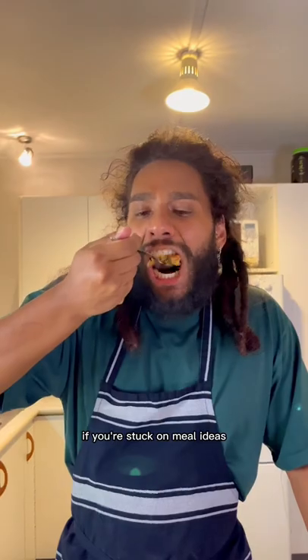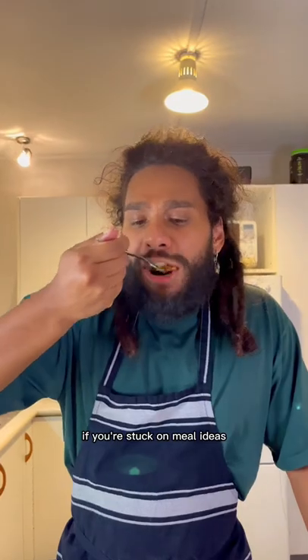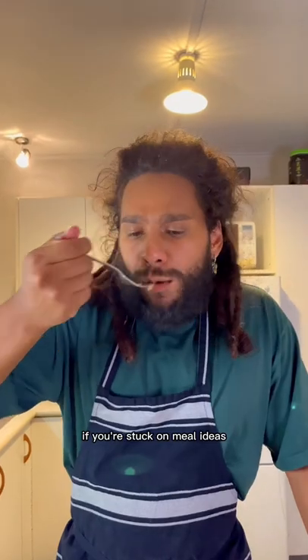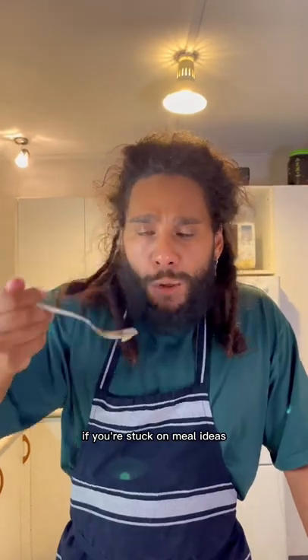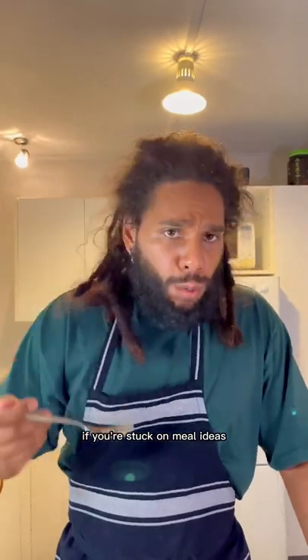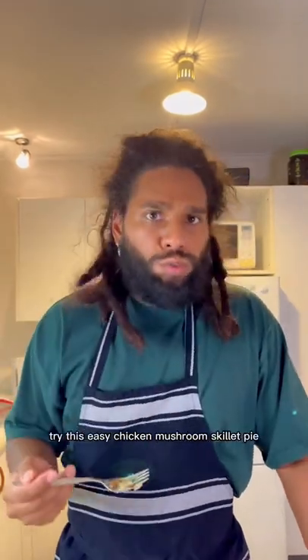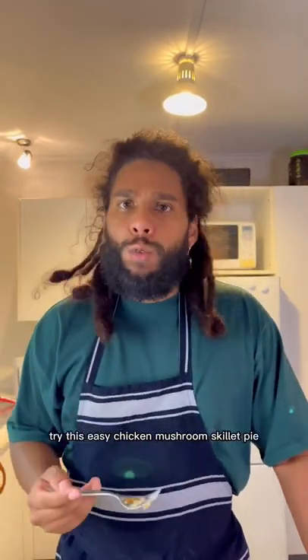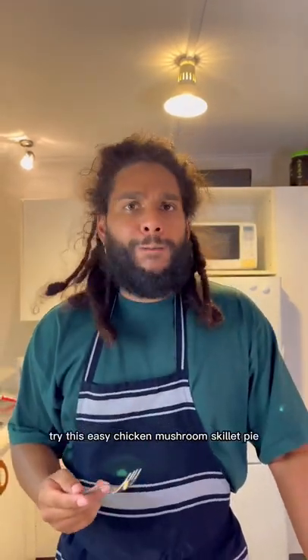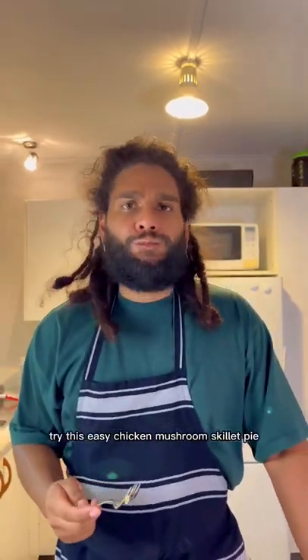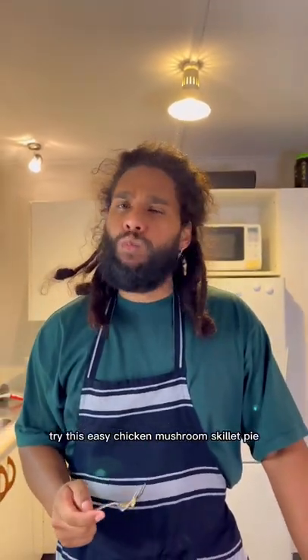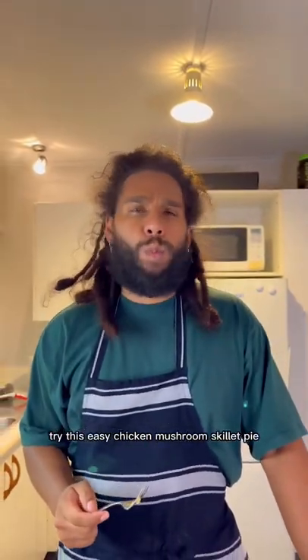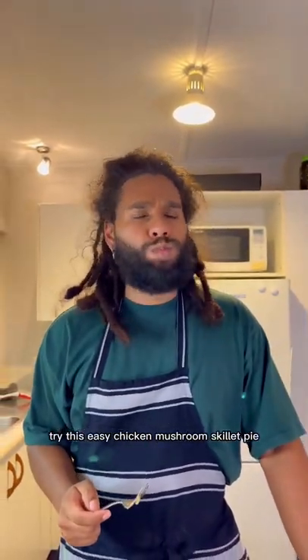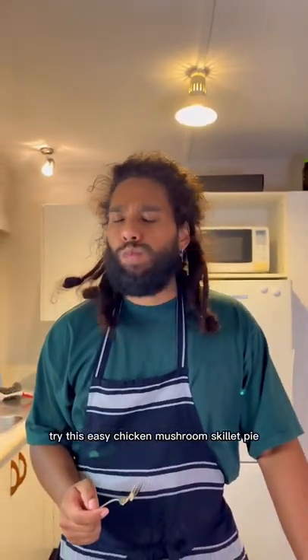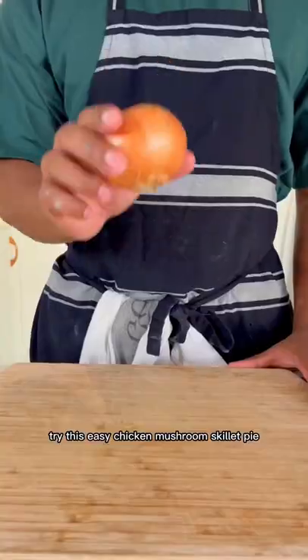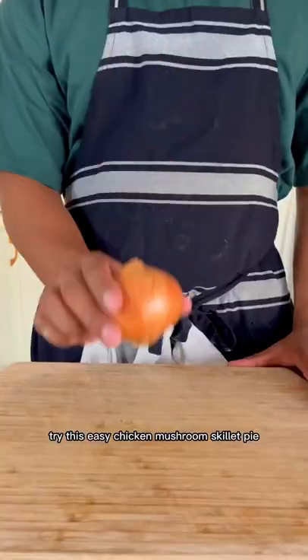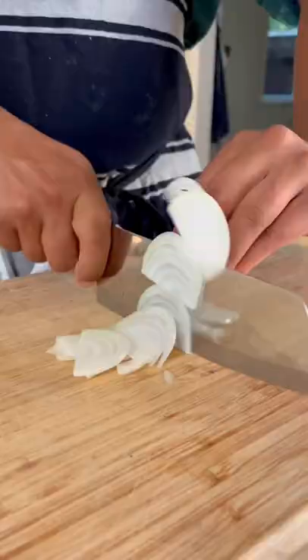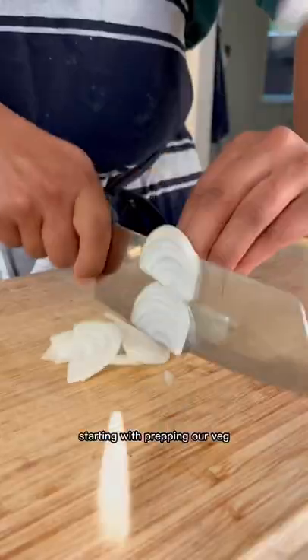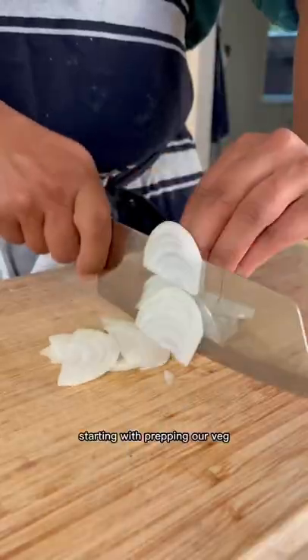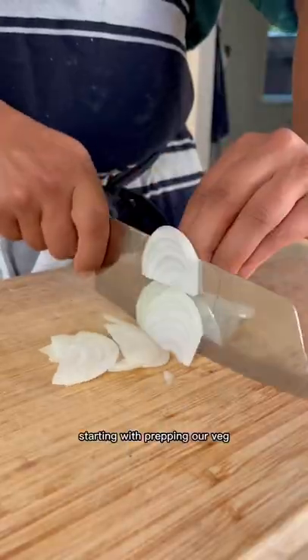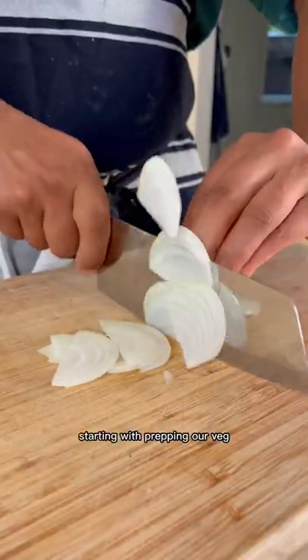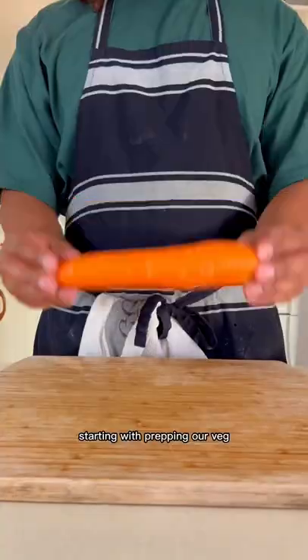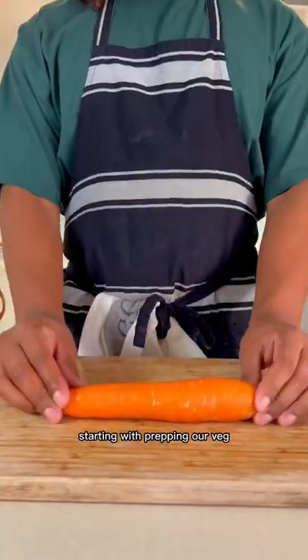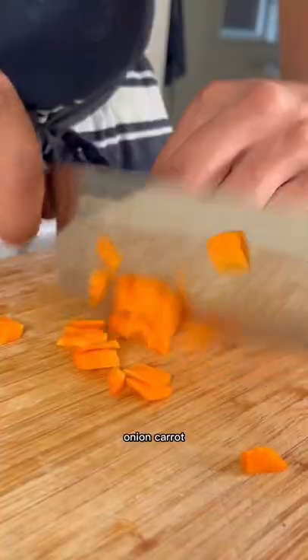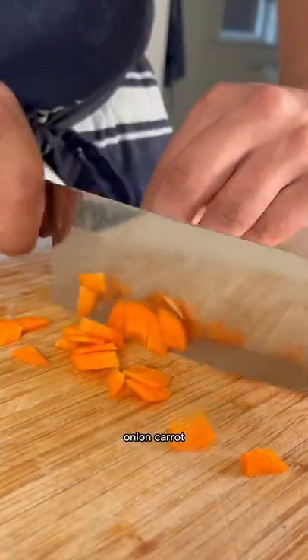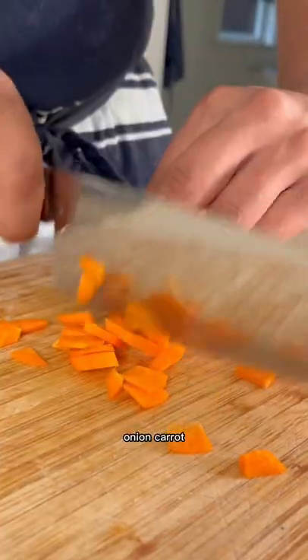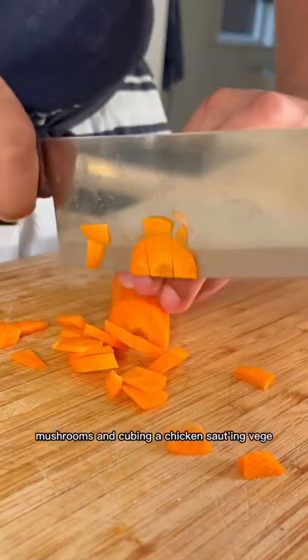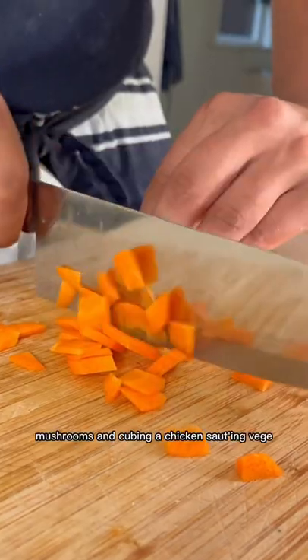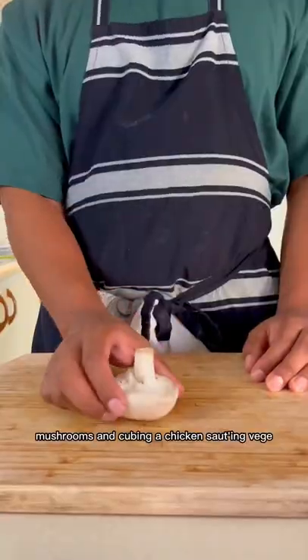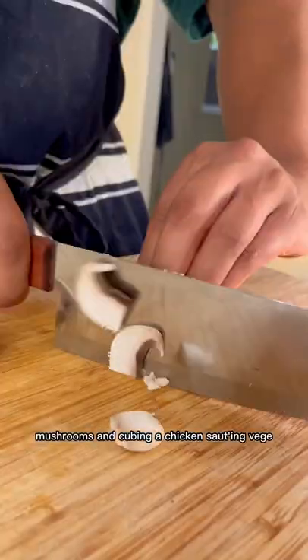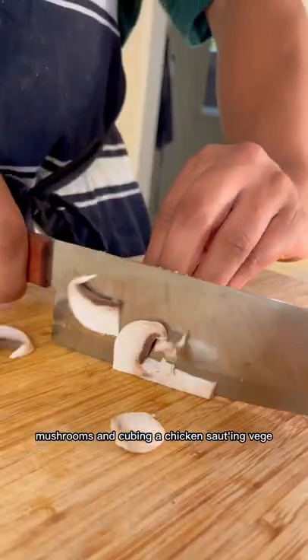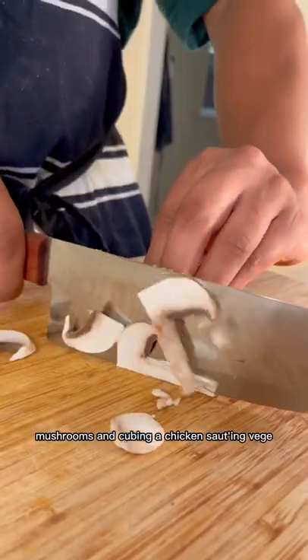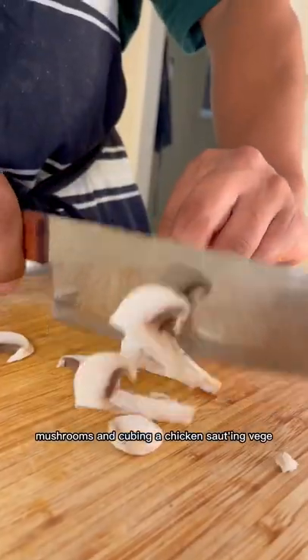If you're stuck on meal ideas, try this easy chicken mushroom skillet pie. Starting with prepping our veg: onion, carrot, mushrooms, and cubing our chicken.